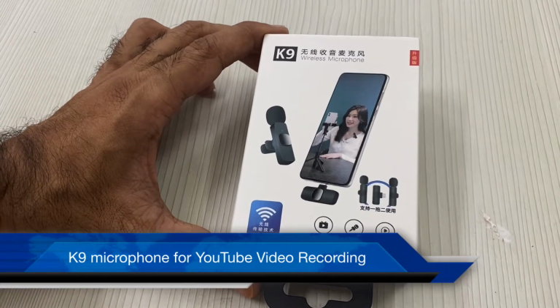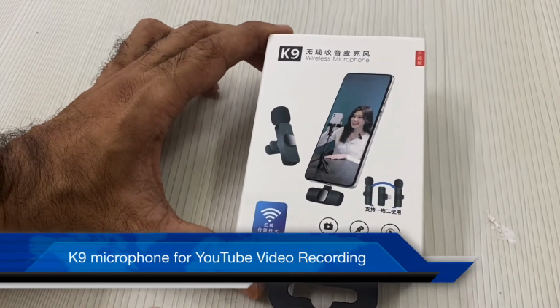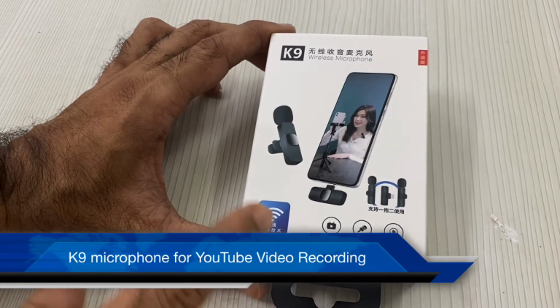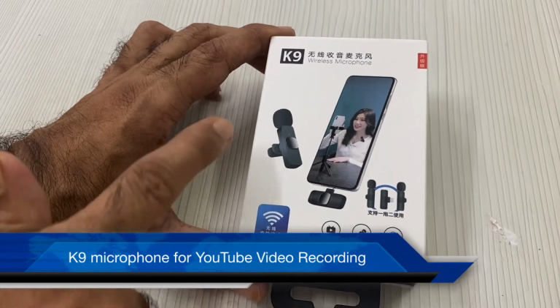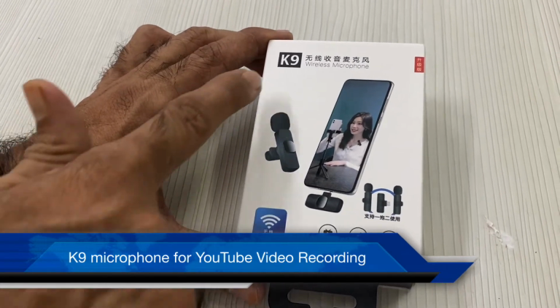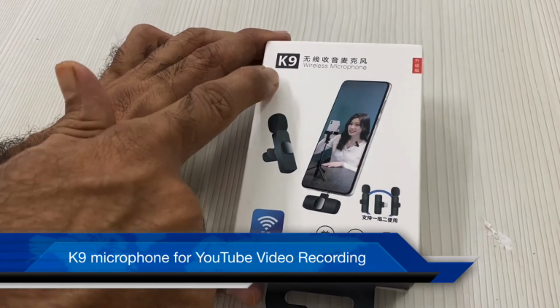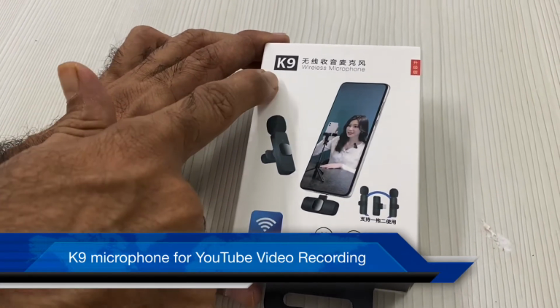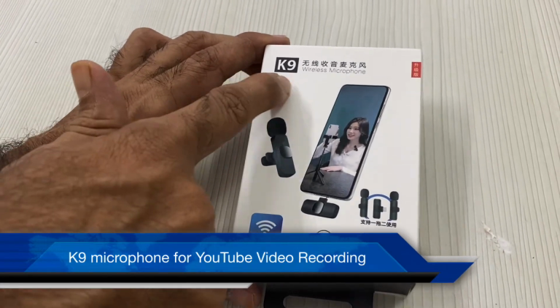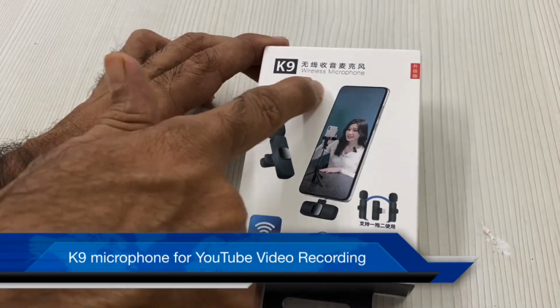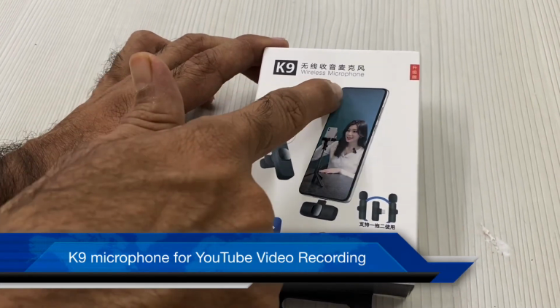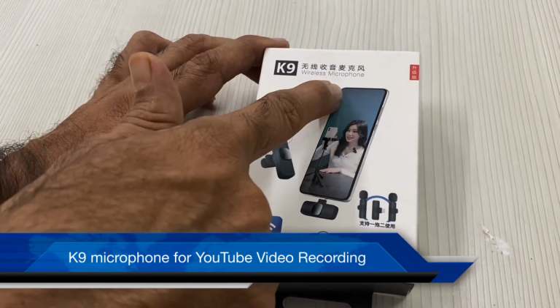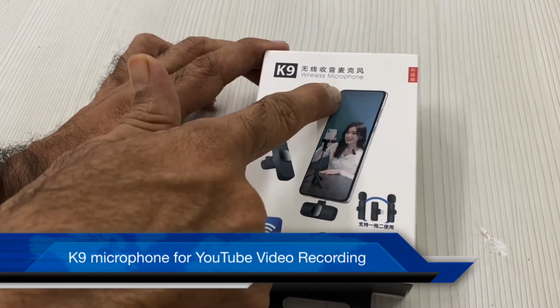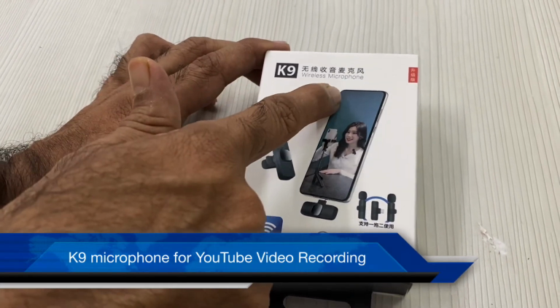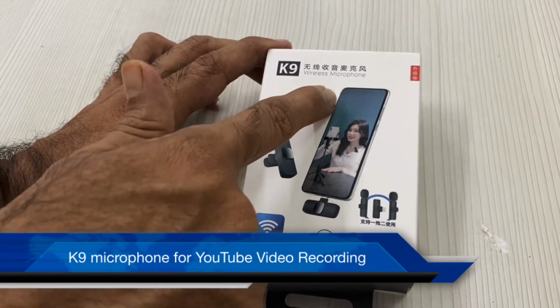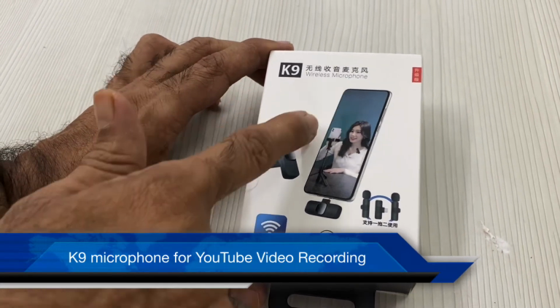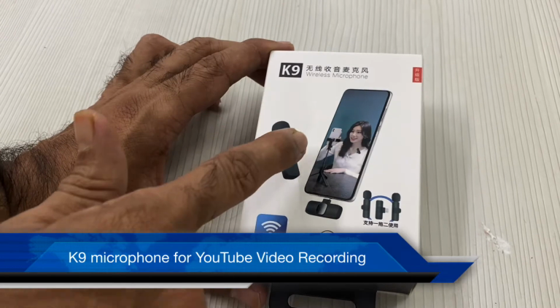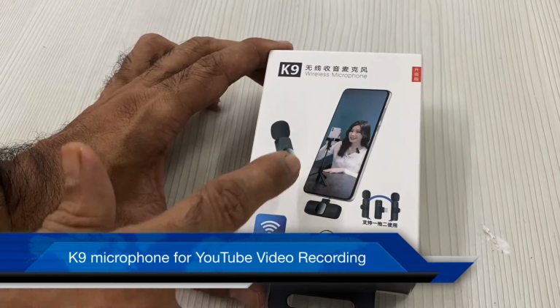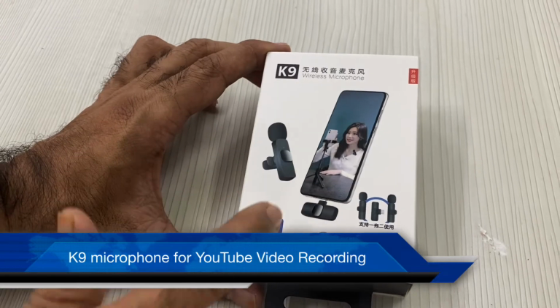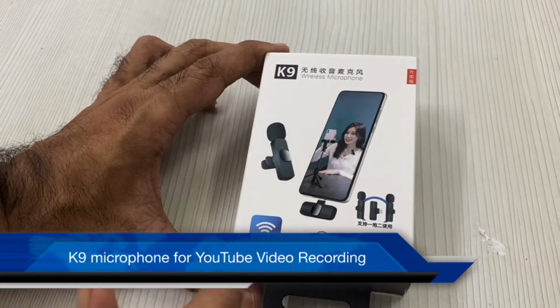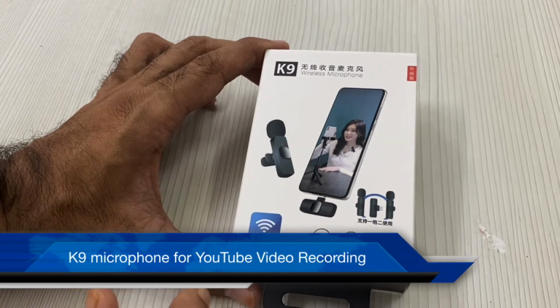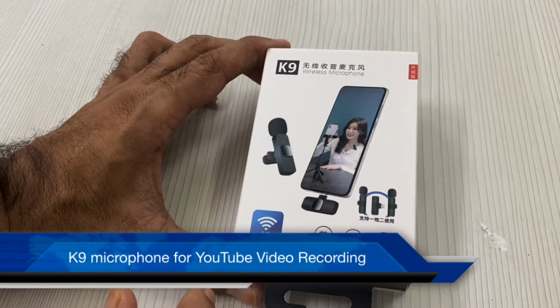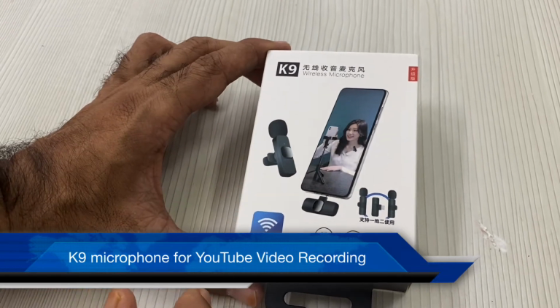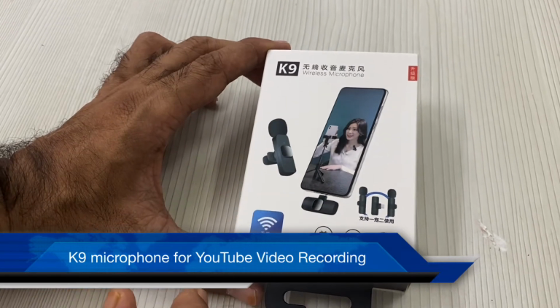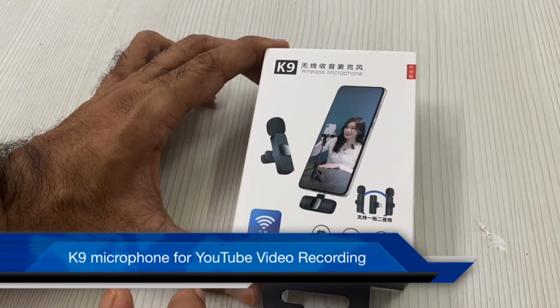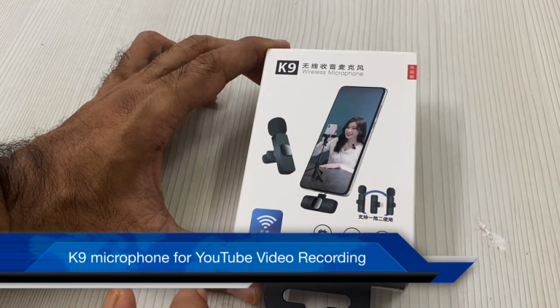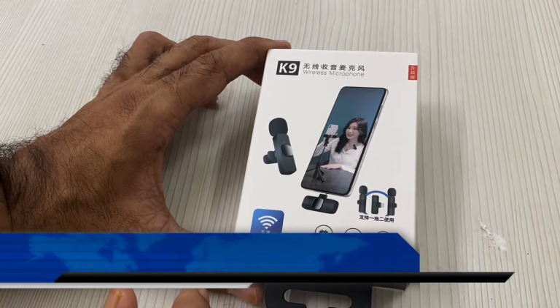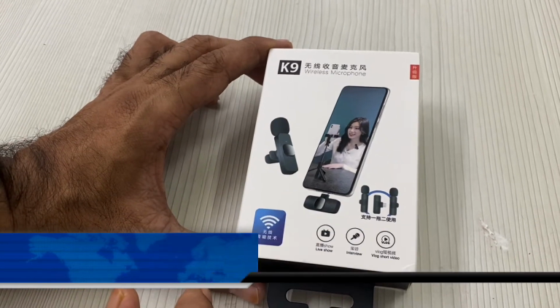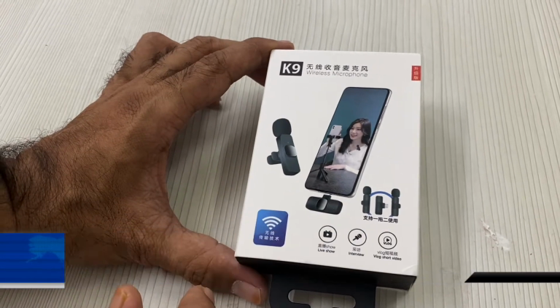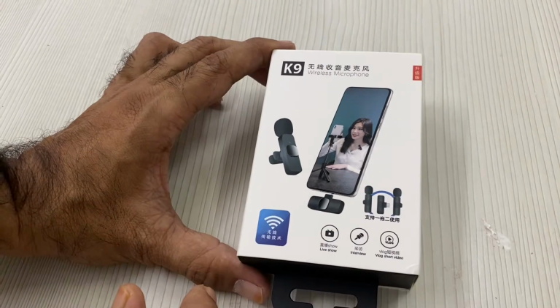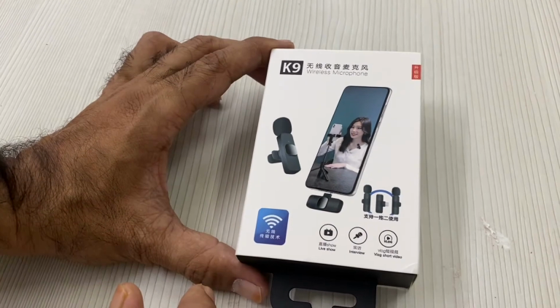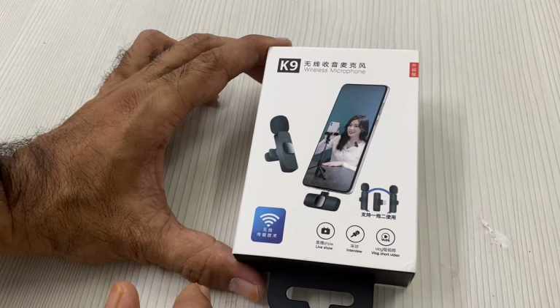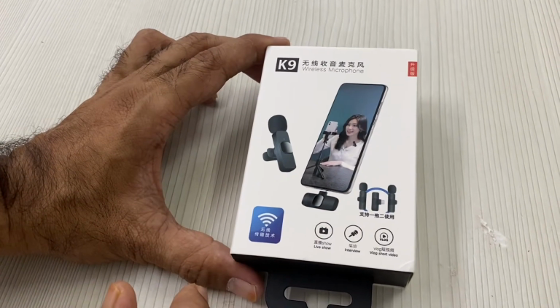This is a K9 wireless microphone. It is a K9 wireless microphone — a wireless microphone.